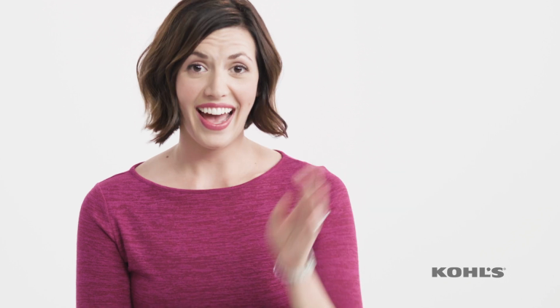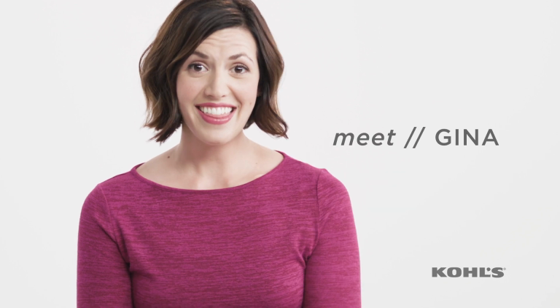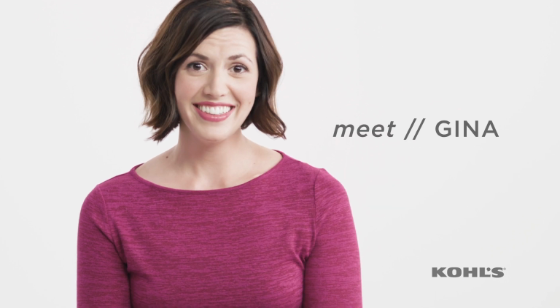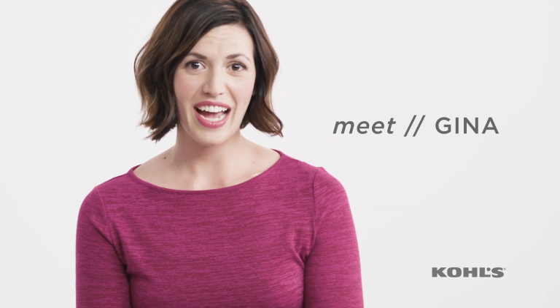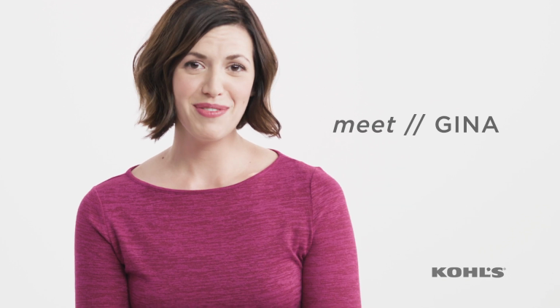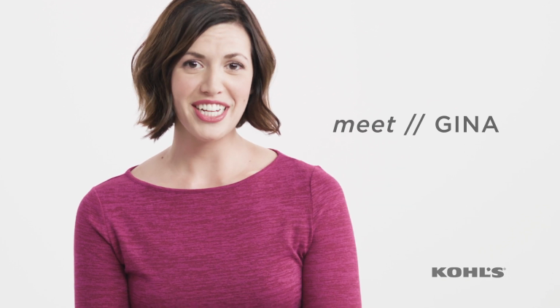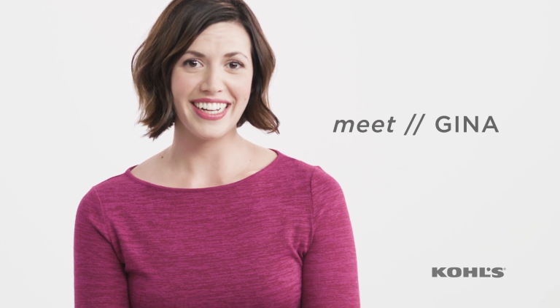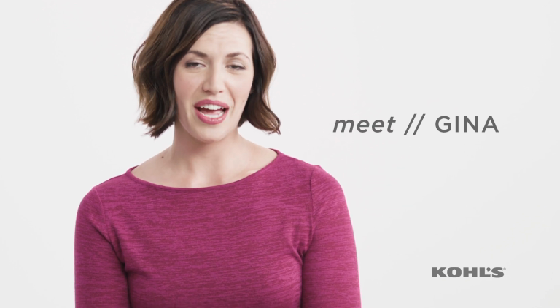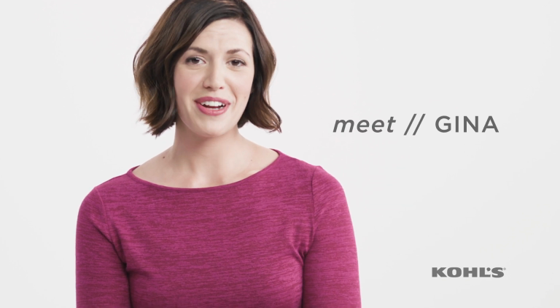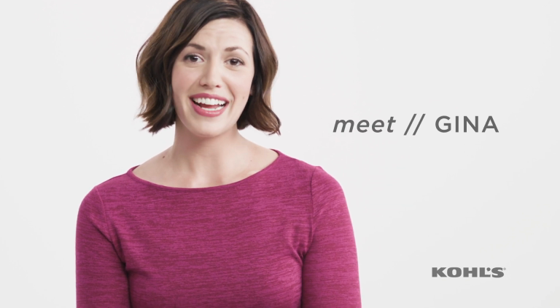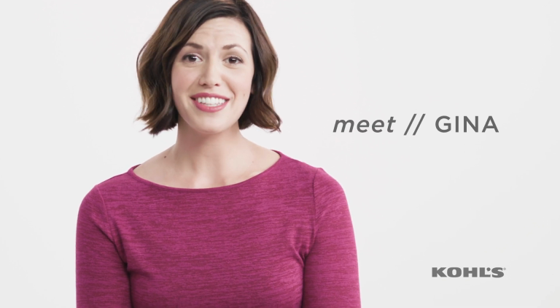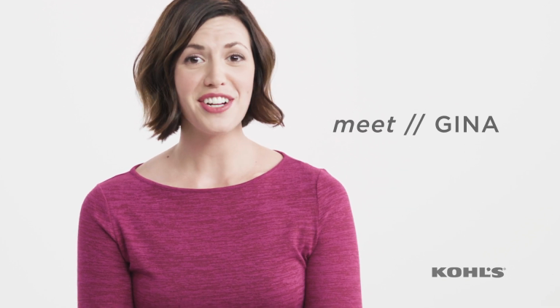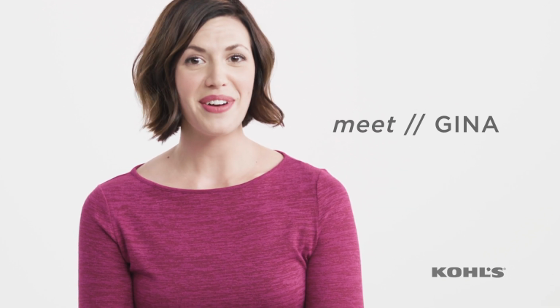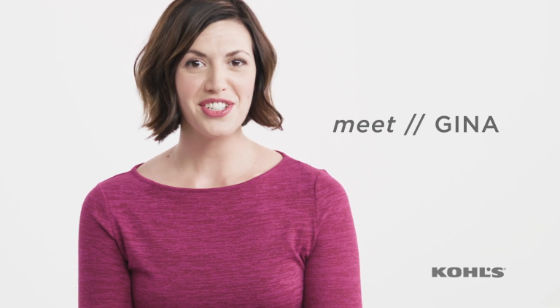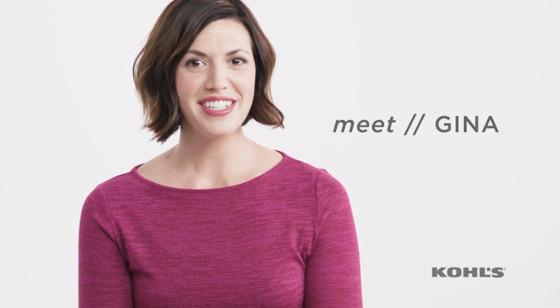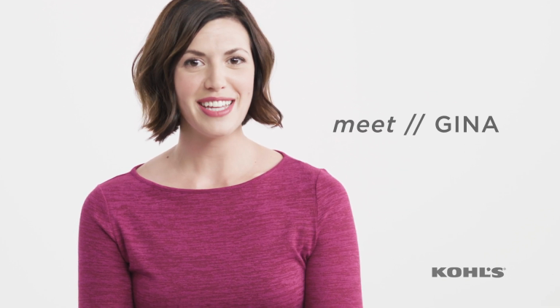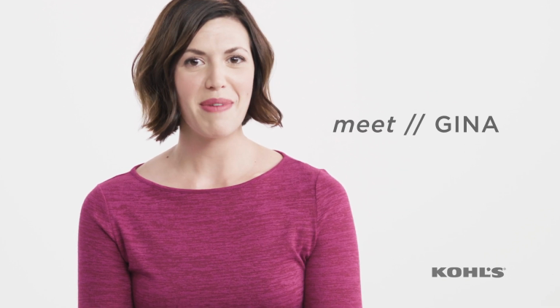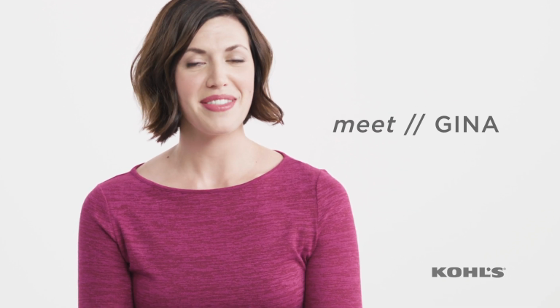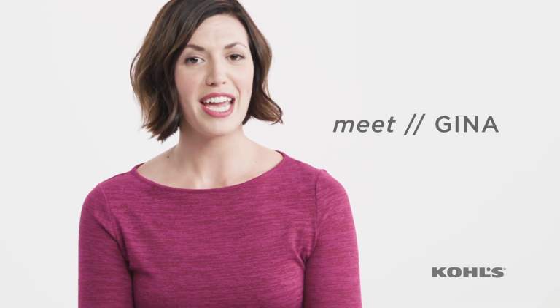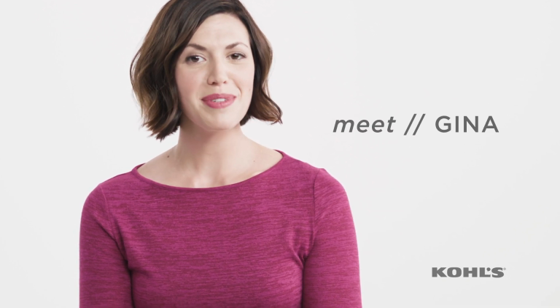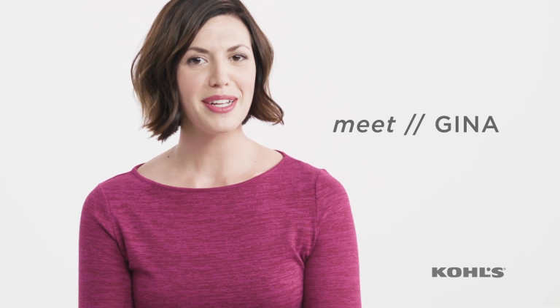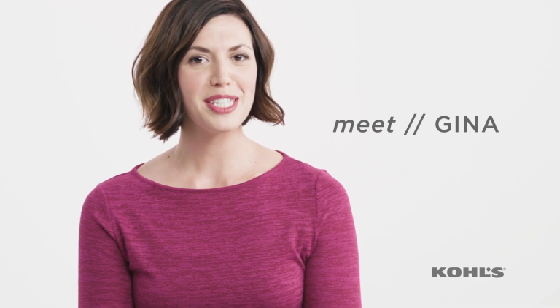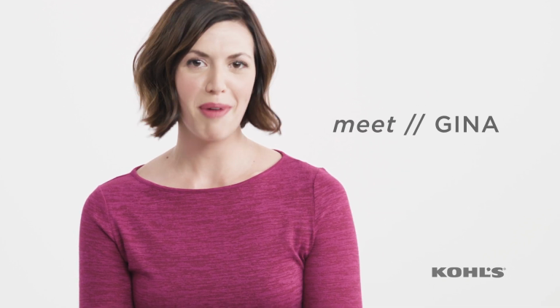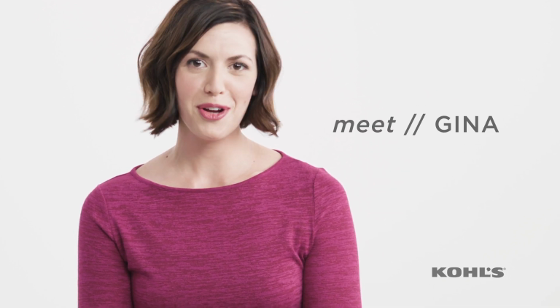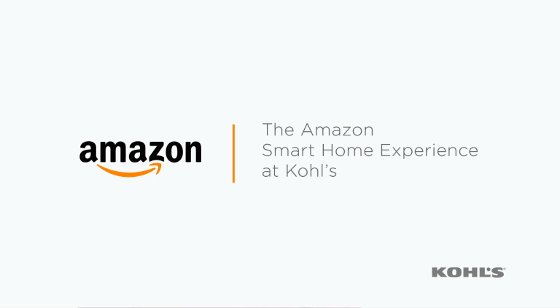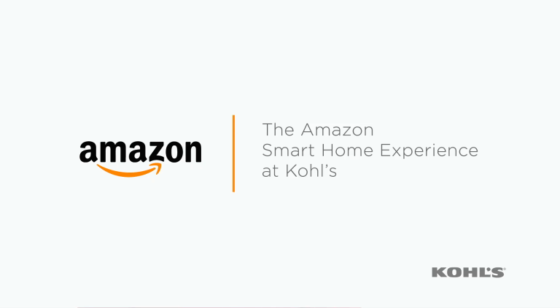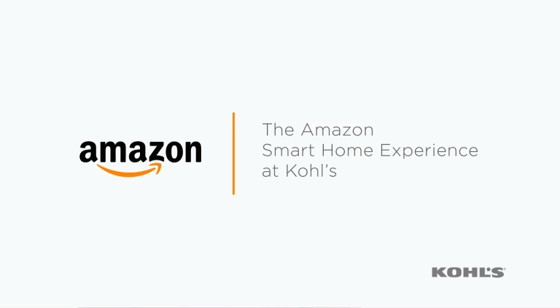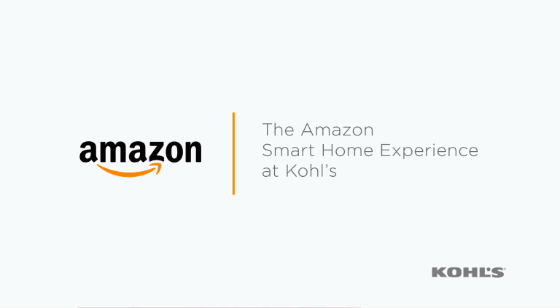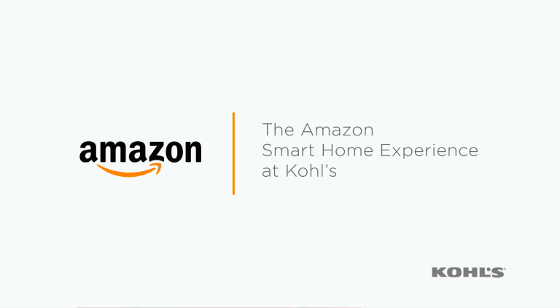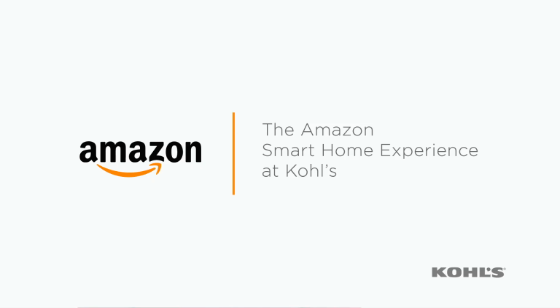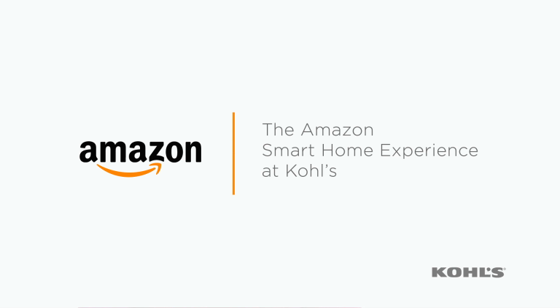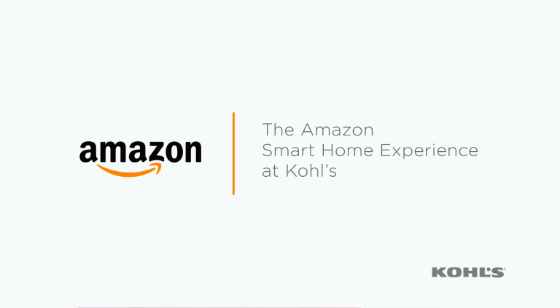Hi there, I'm Gina. I'm here to answer your questions about the Amazon Smart Home Experience at Kohl's.